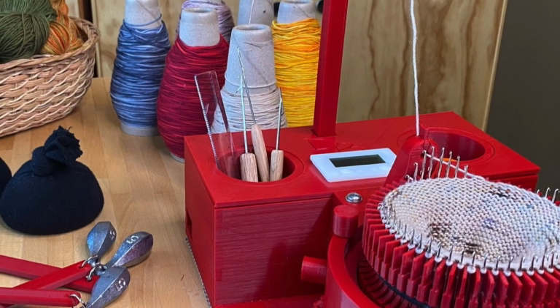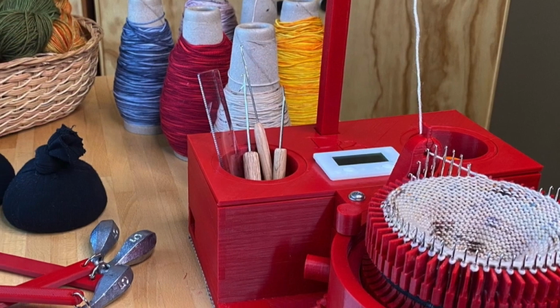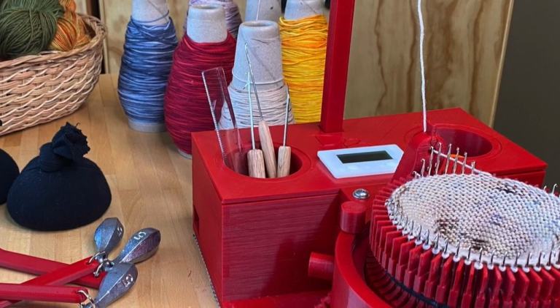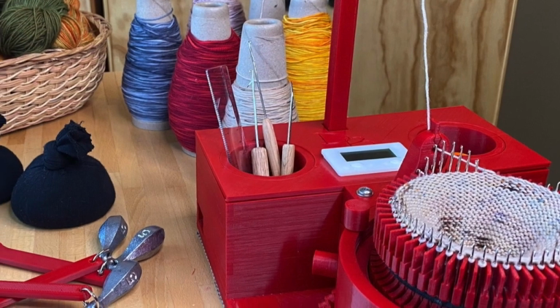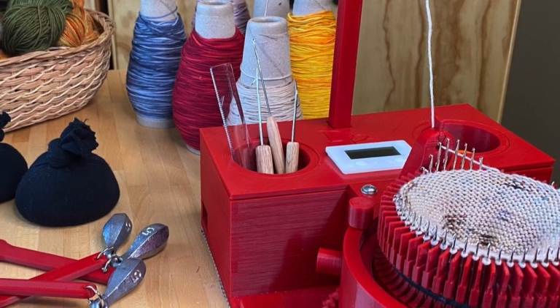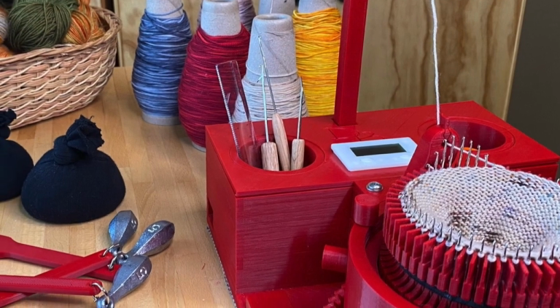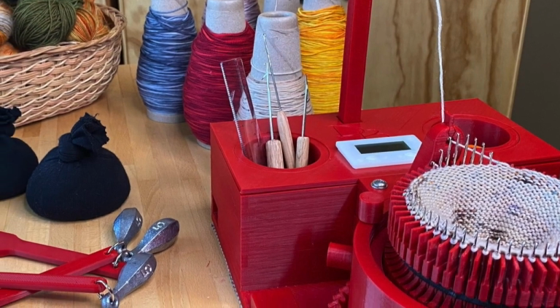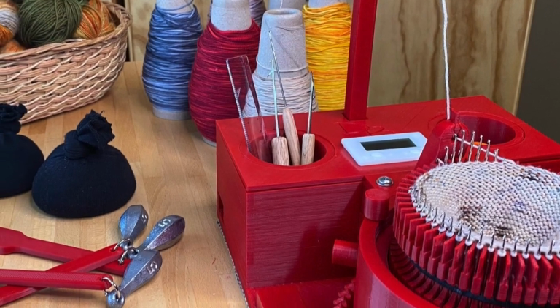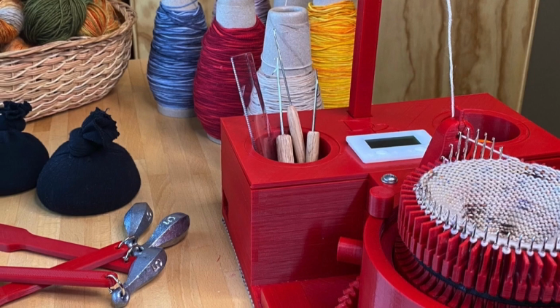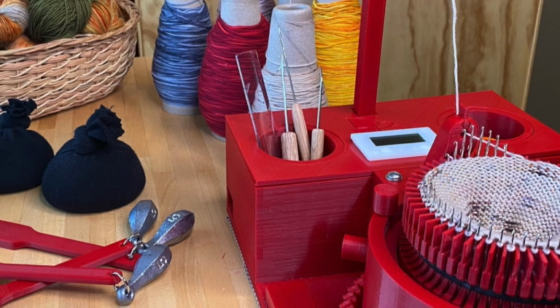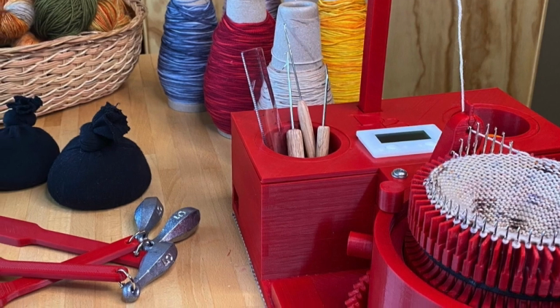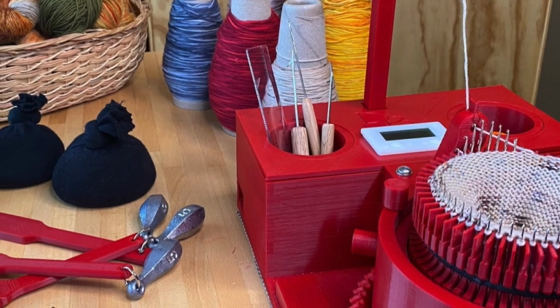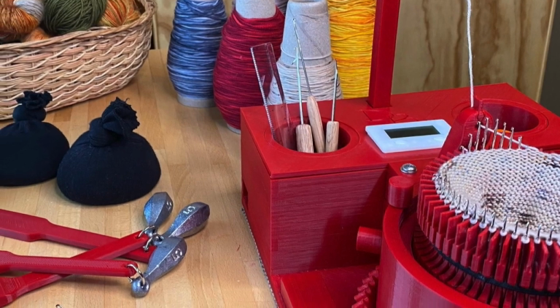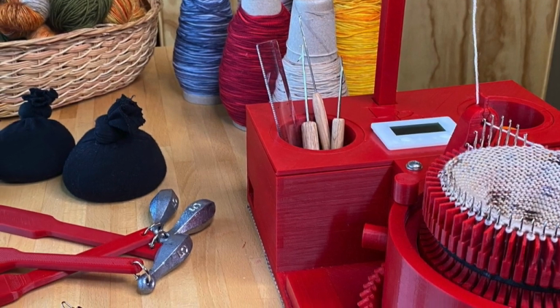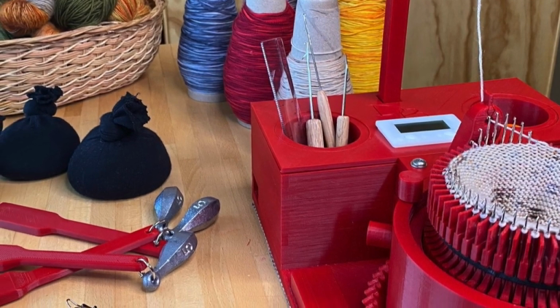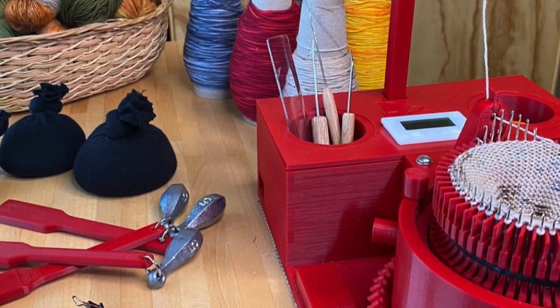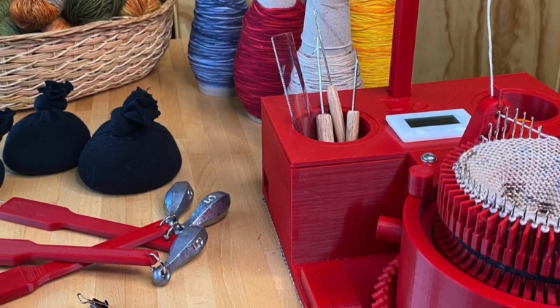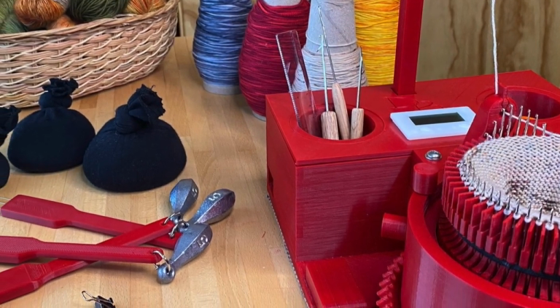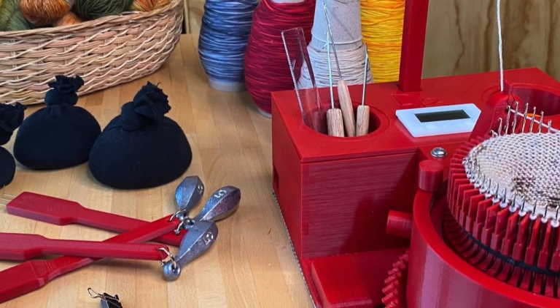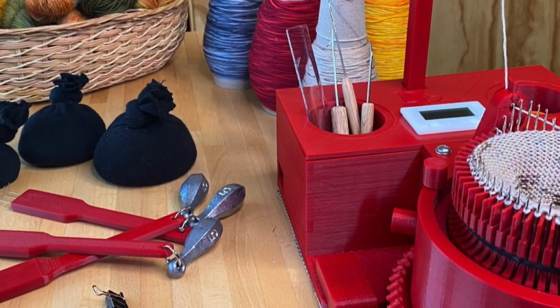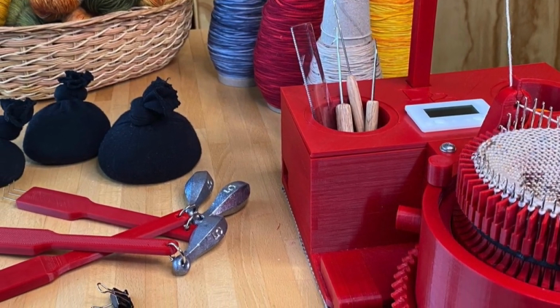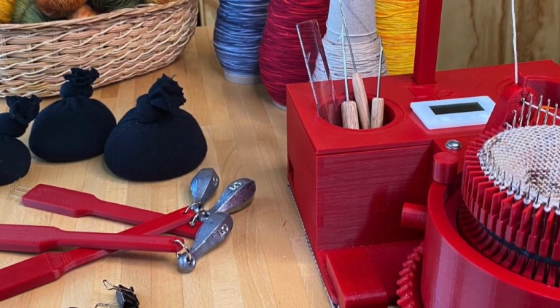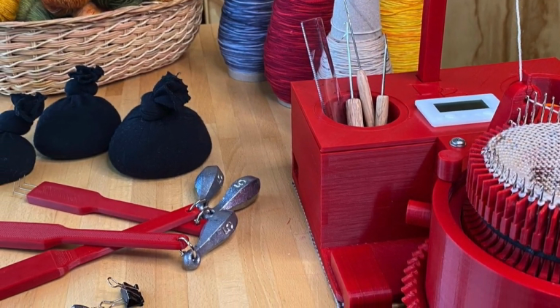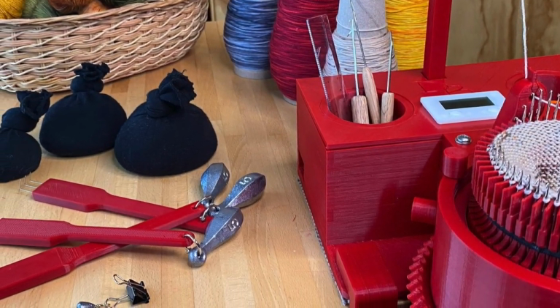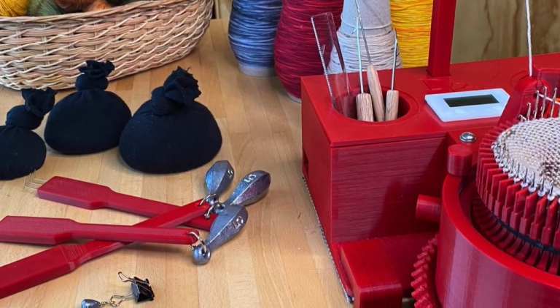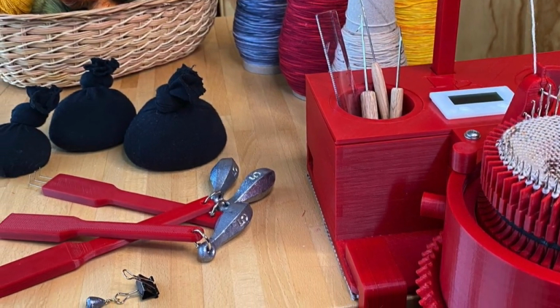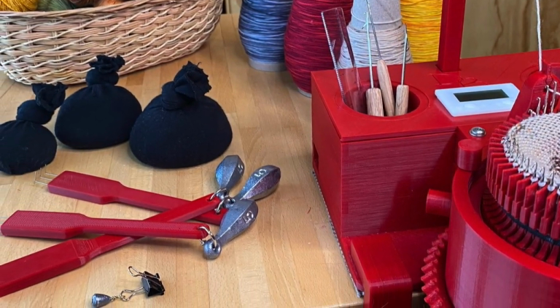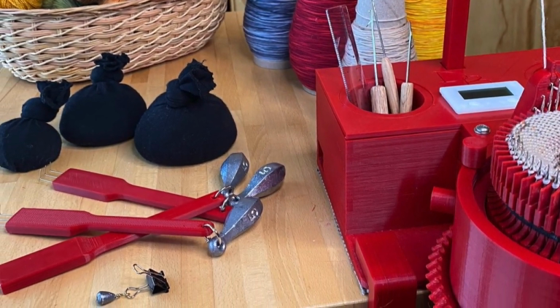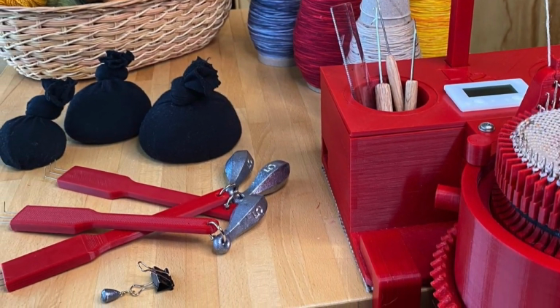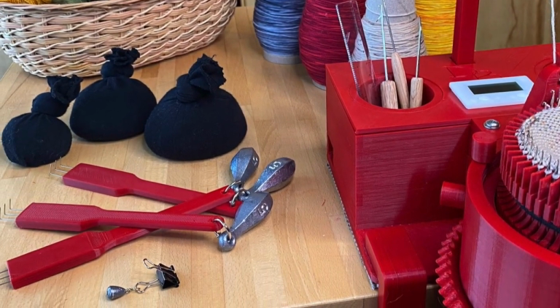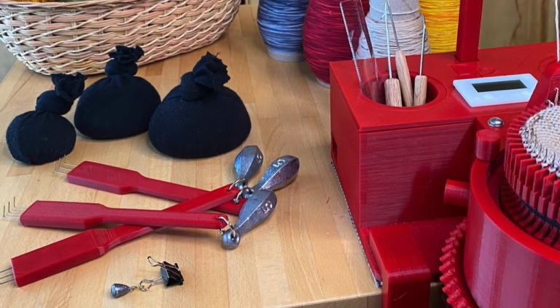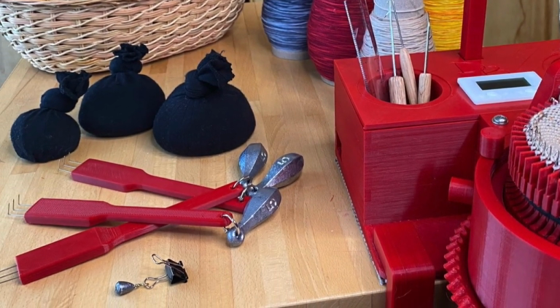Our online store also offers all the essential tools you'll need. Just add your favorite yarn.